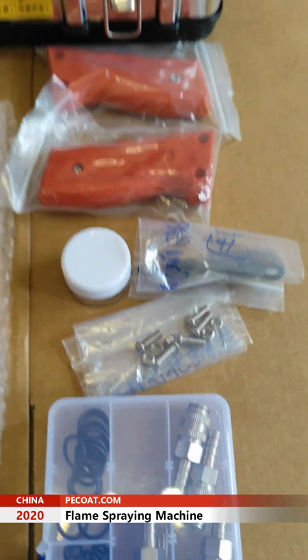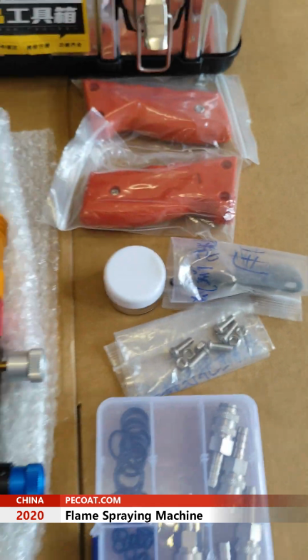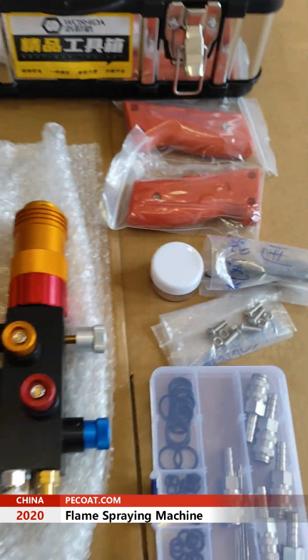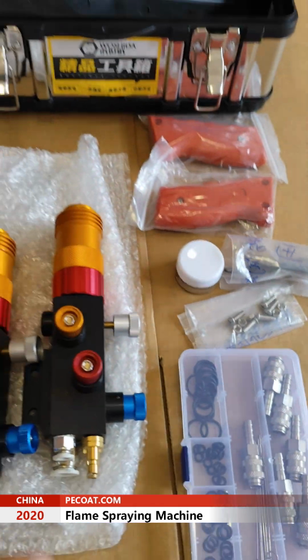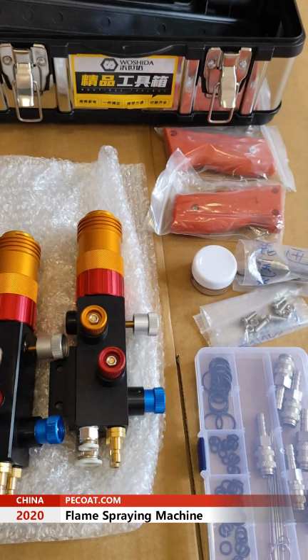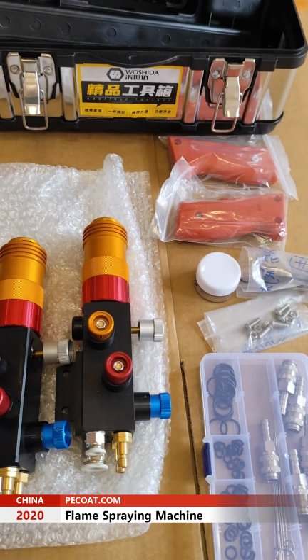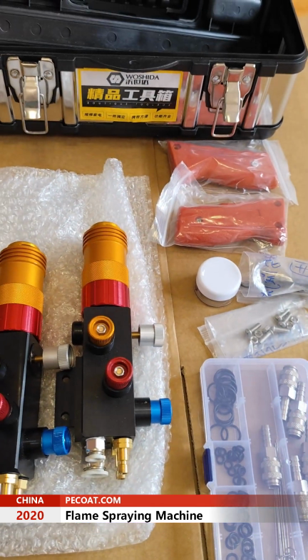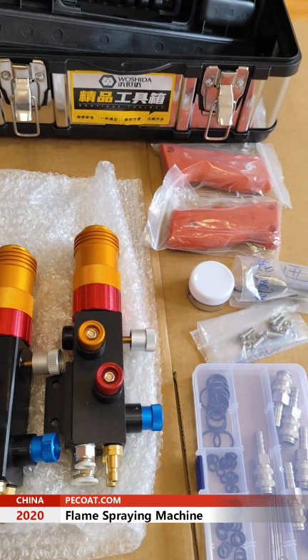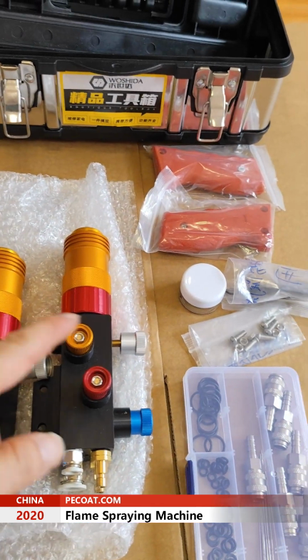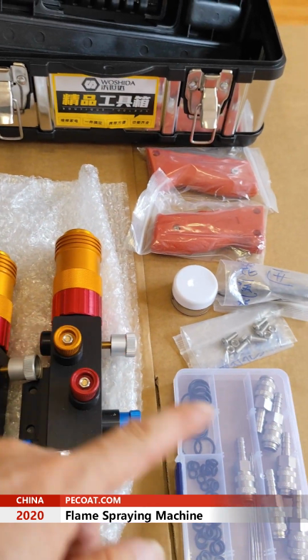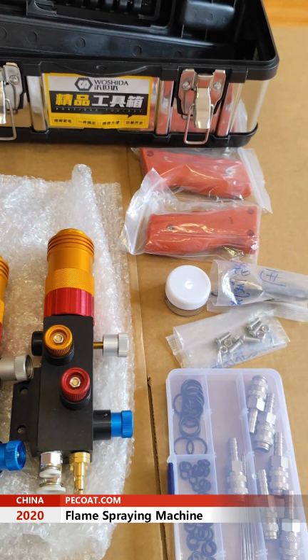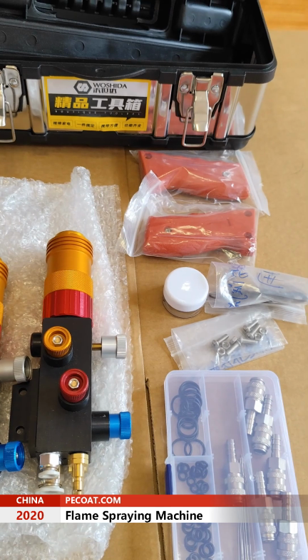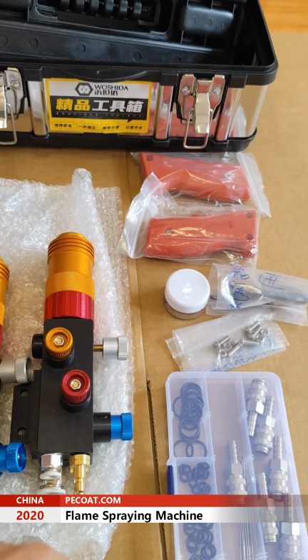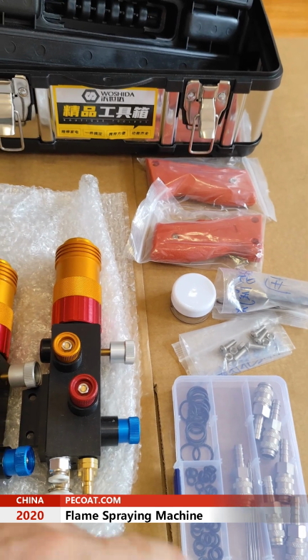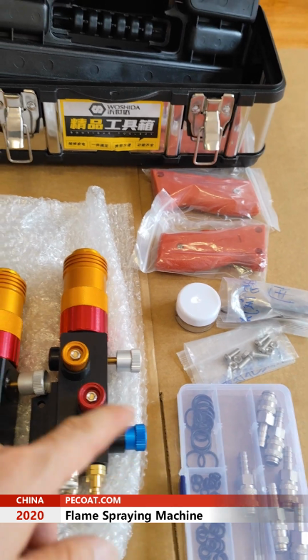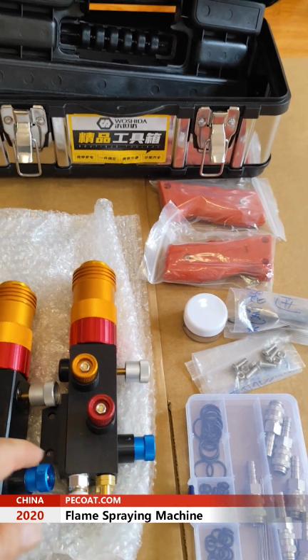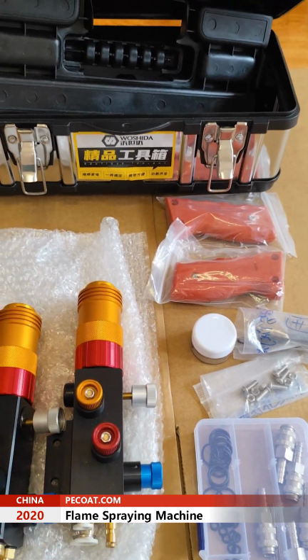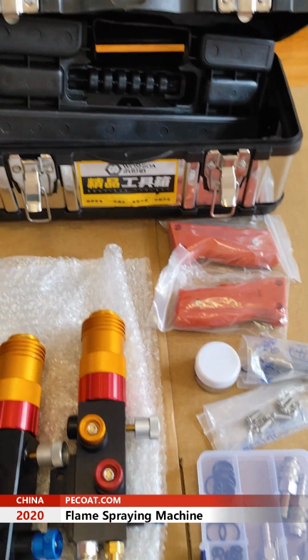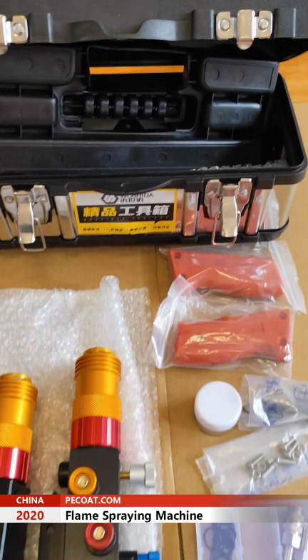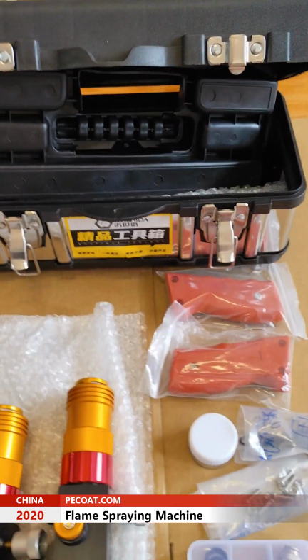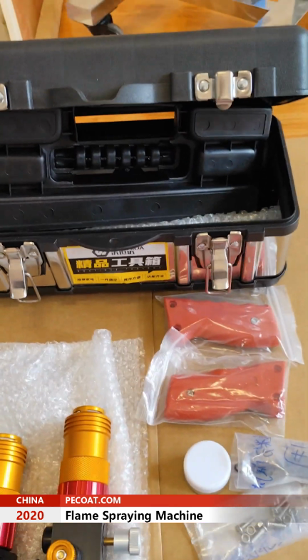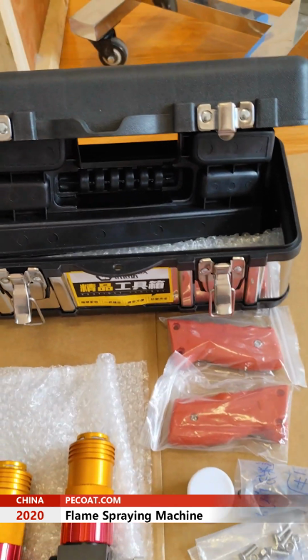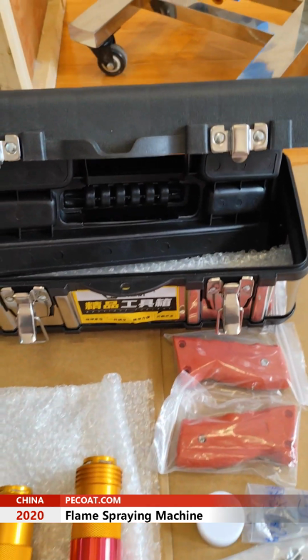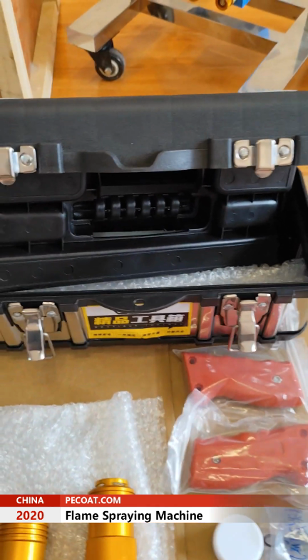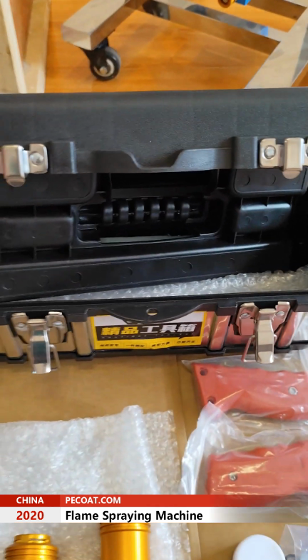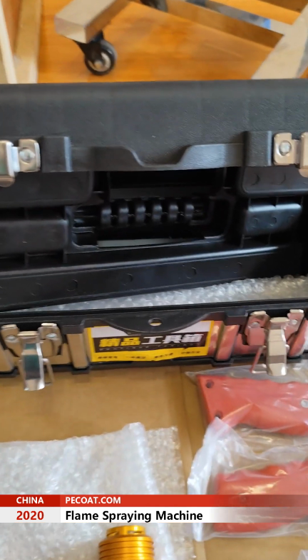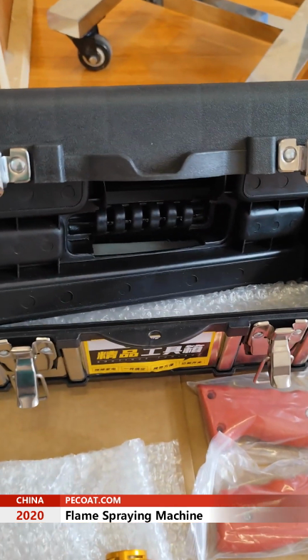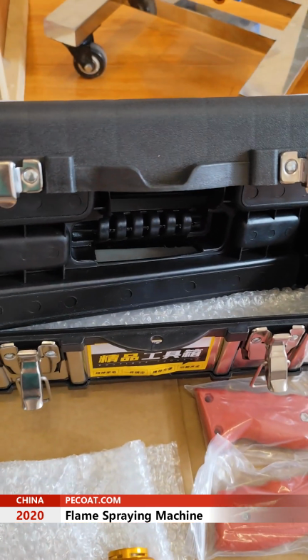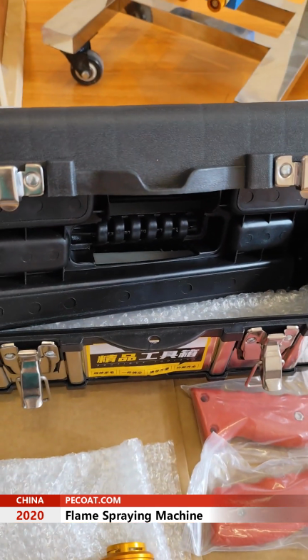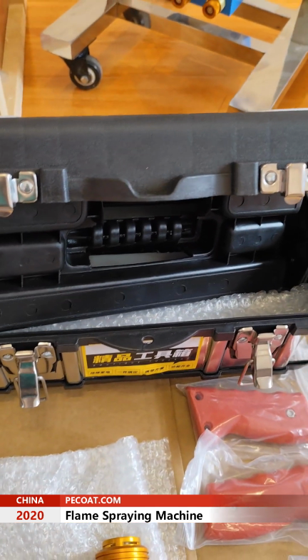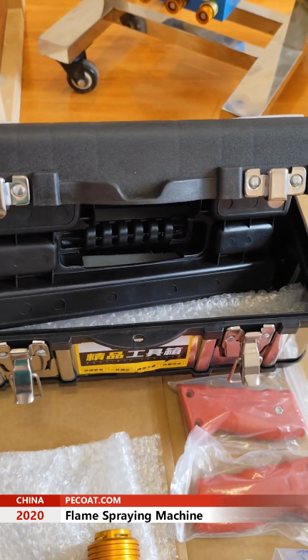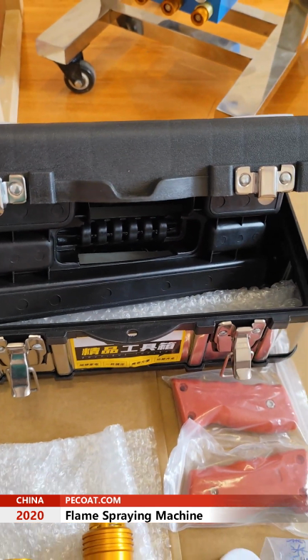The supreme gun and all the accessories are put into the box.